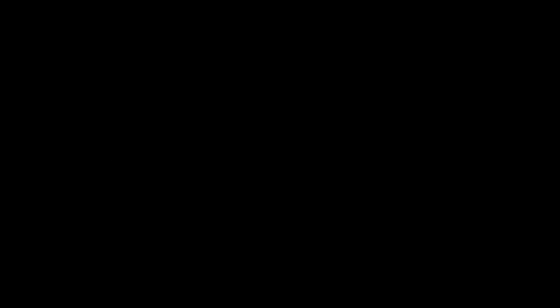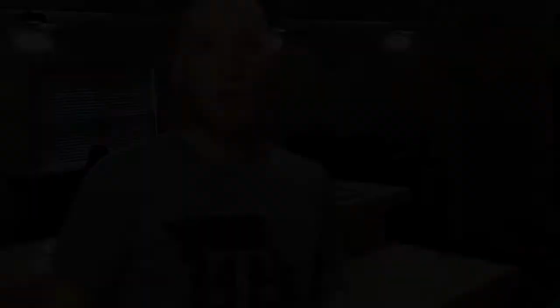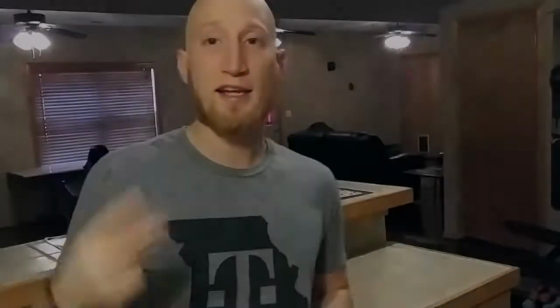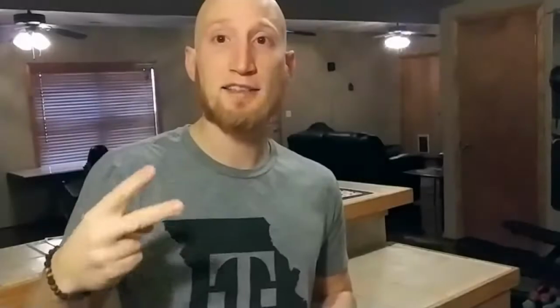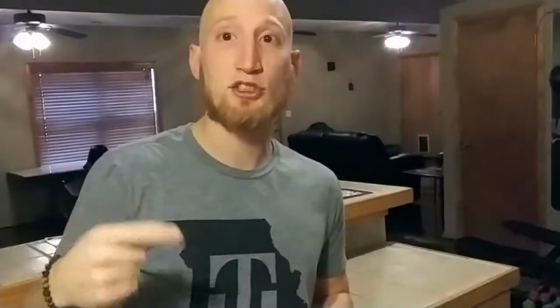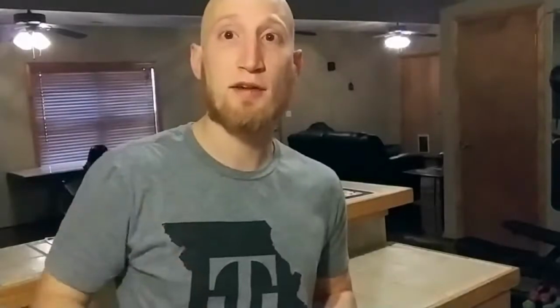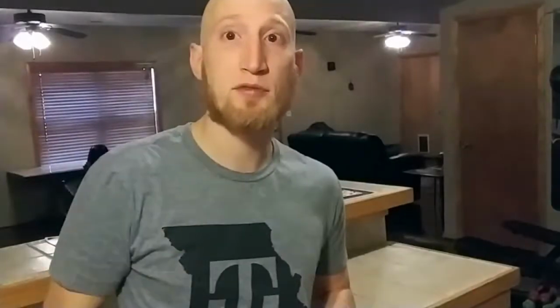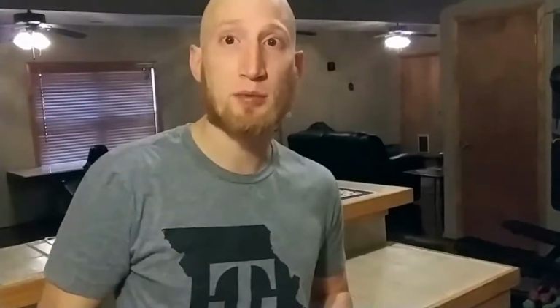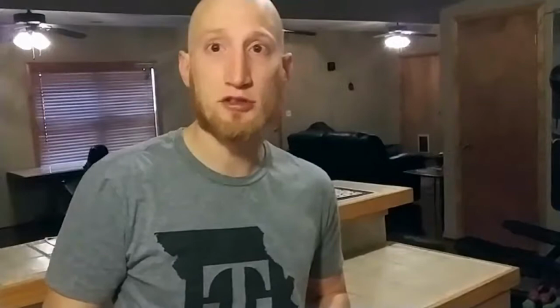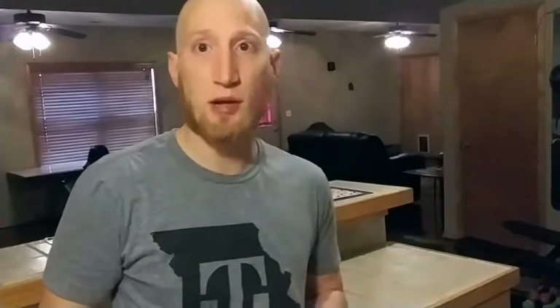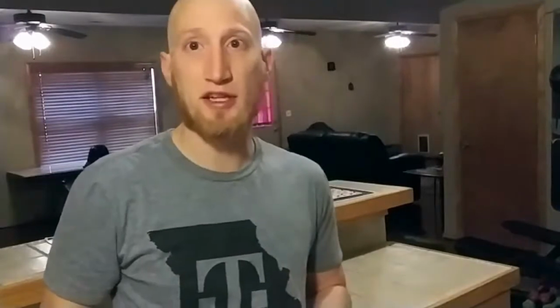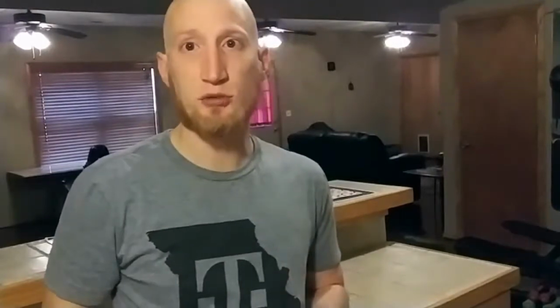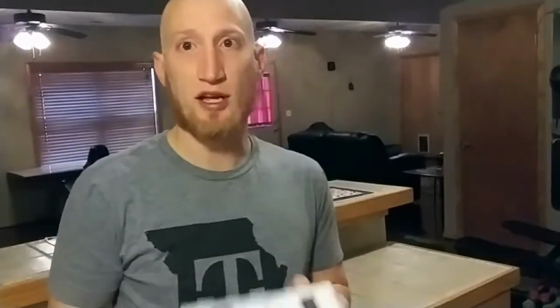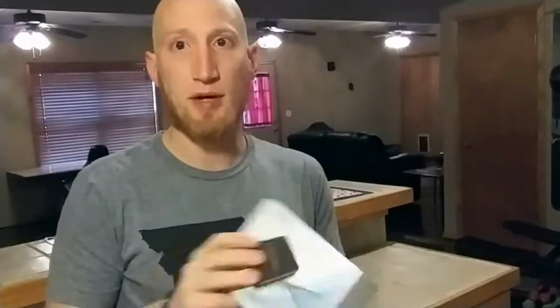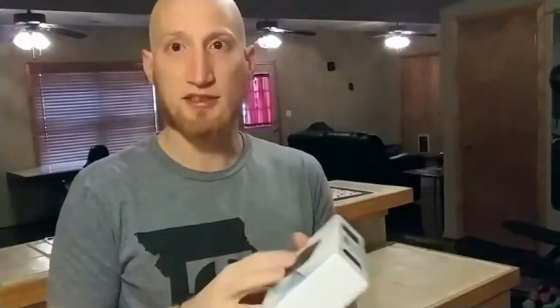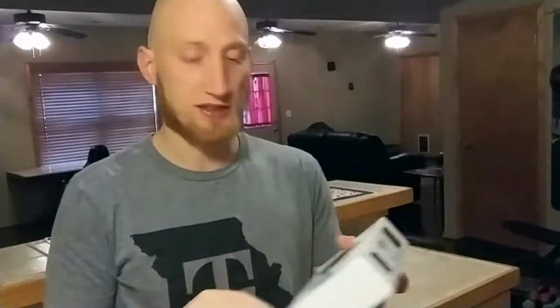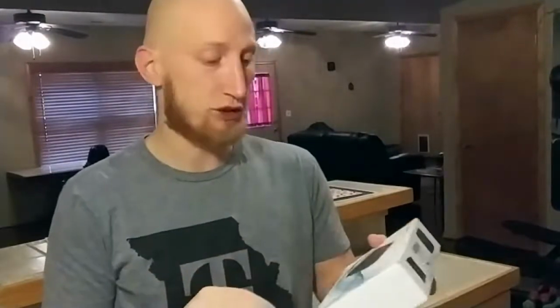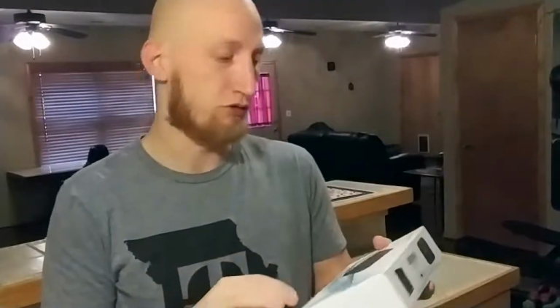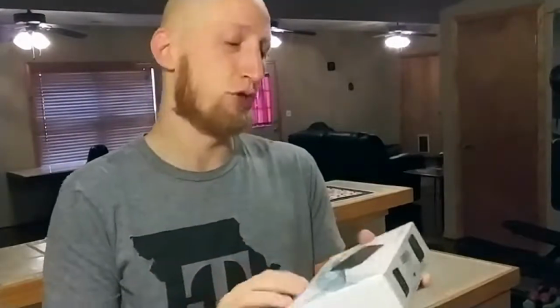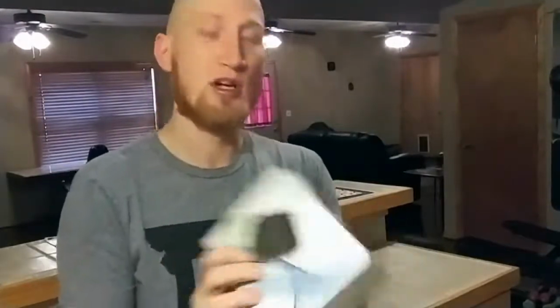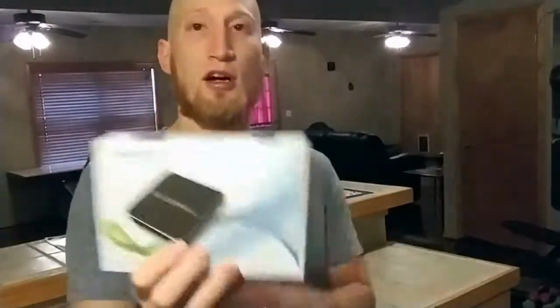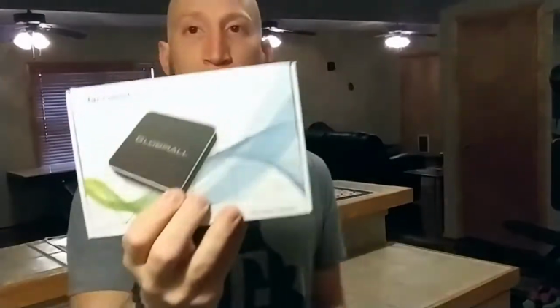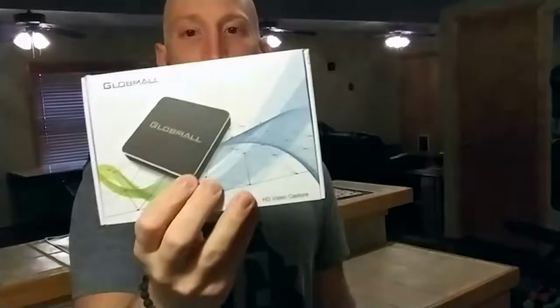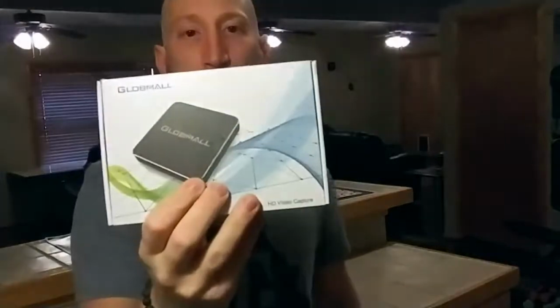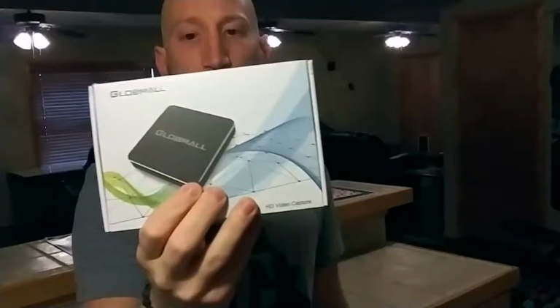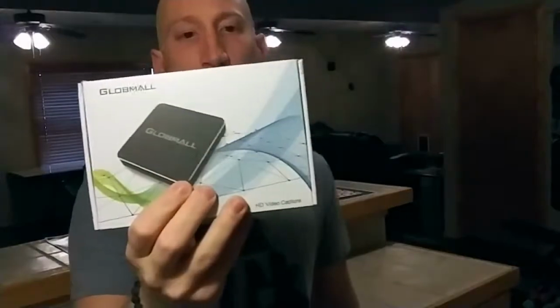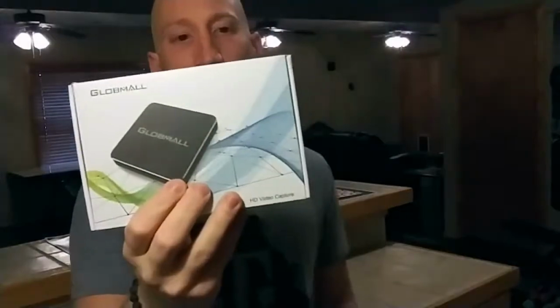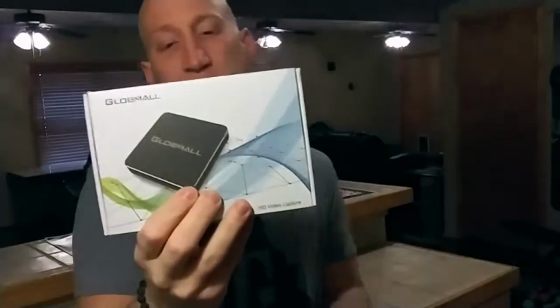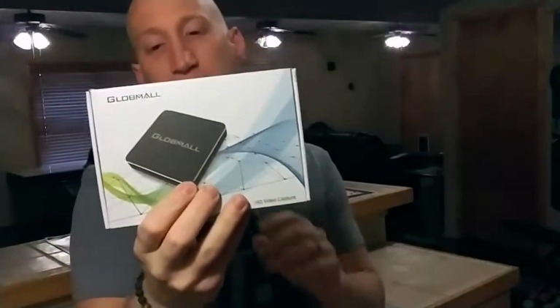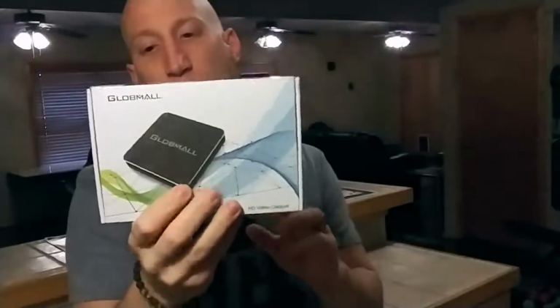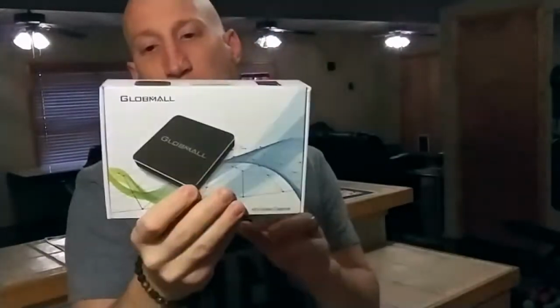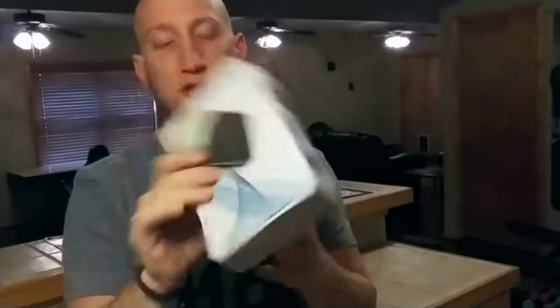Hey guys, Jeff from Tech Brothers coming at you with an unboxing slash review of the GlobMall HD Video Capture.